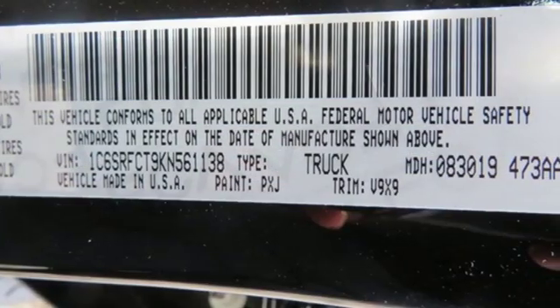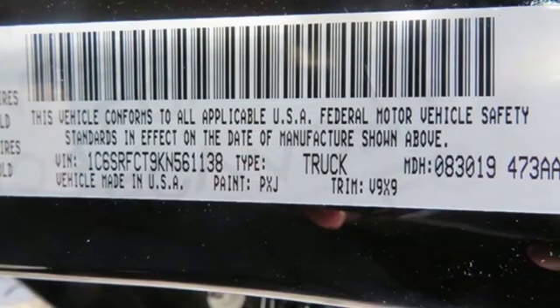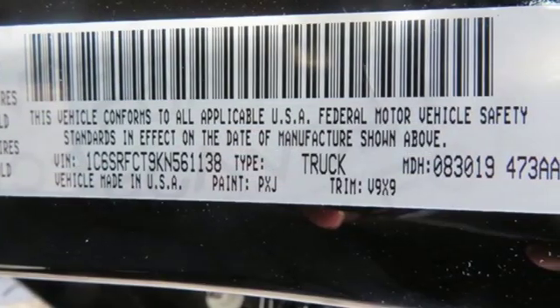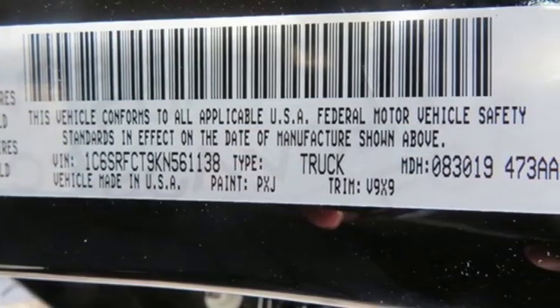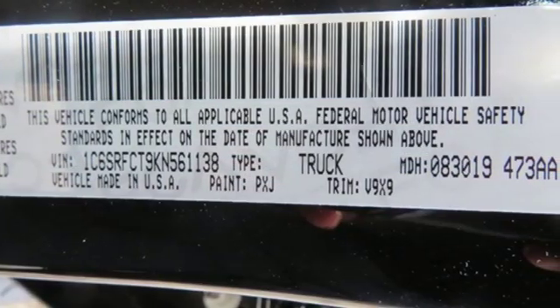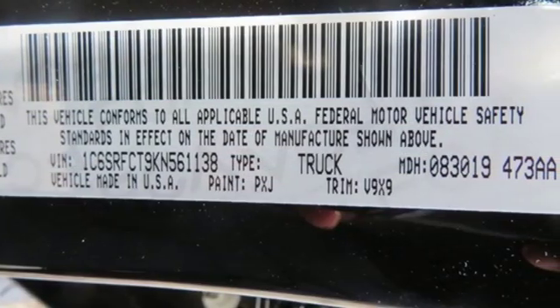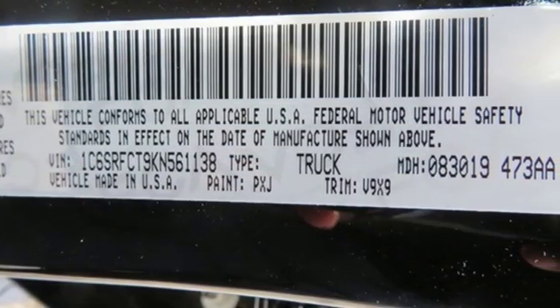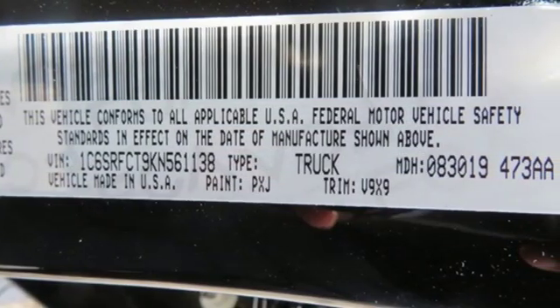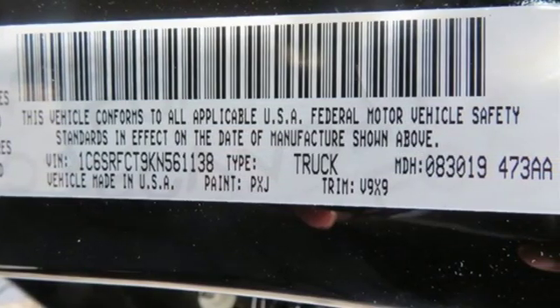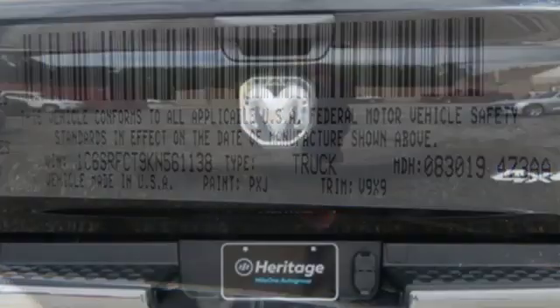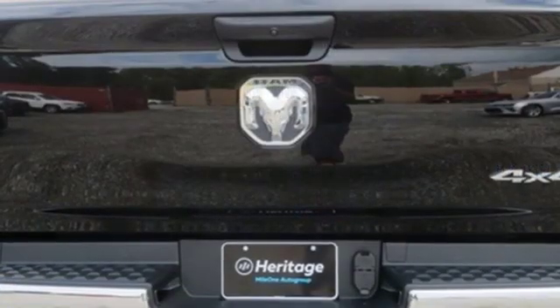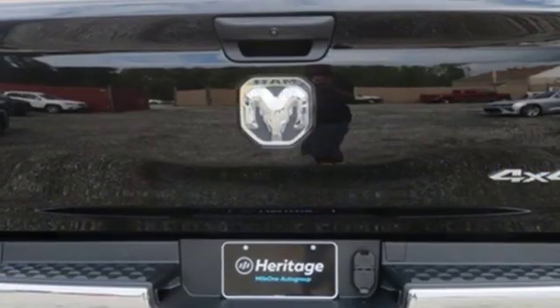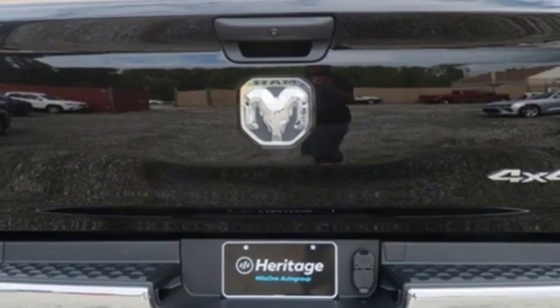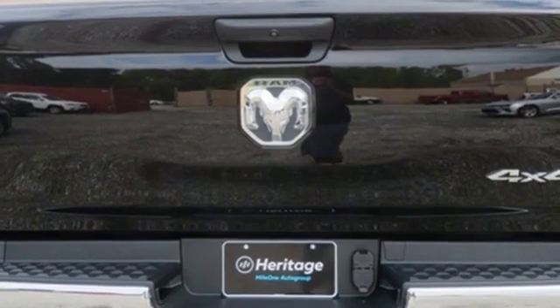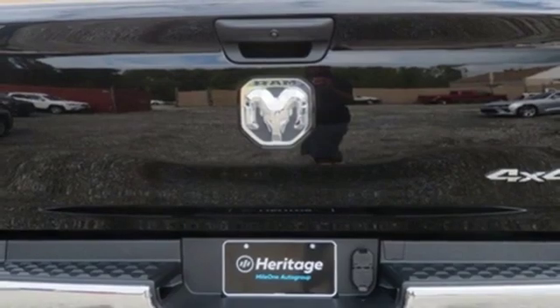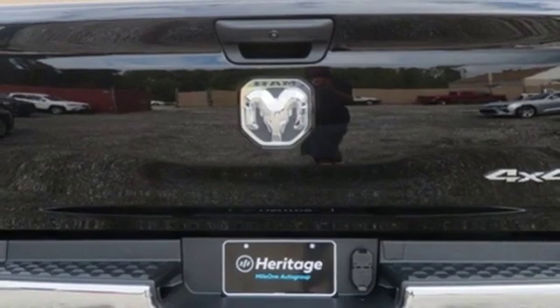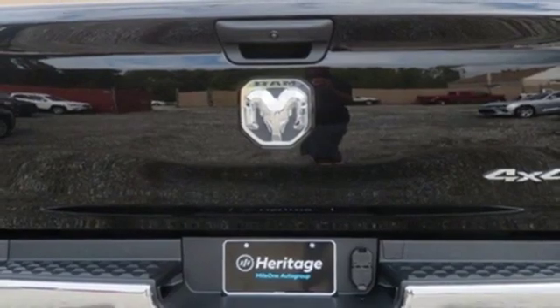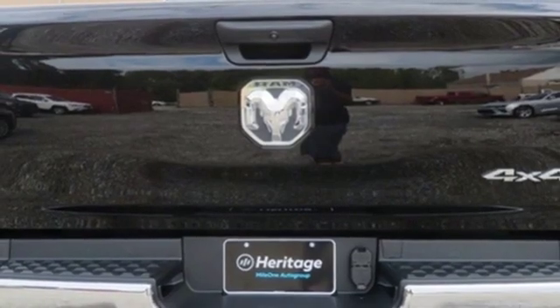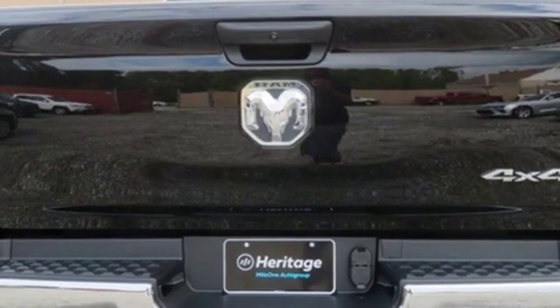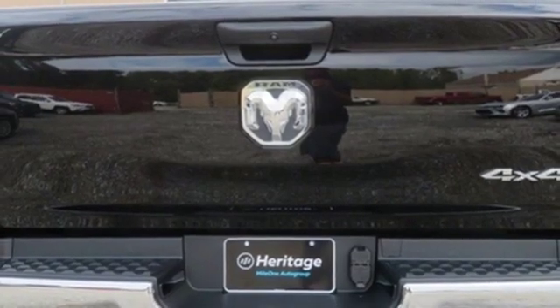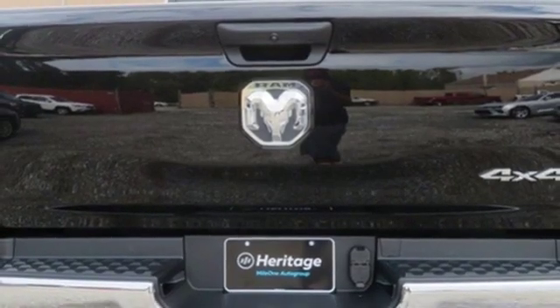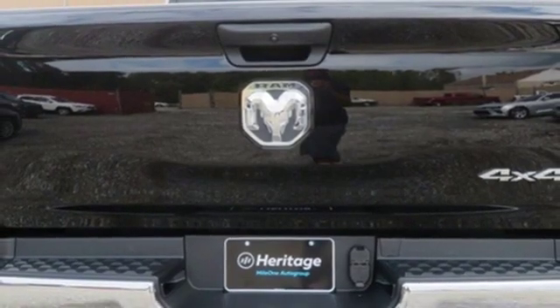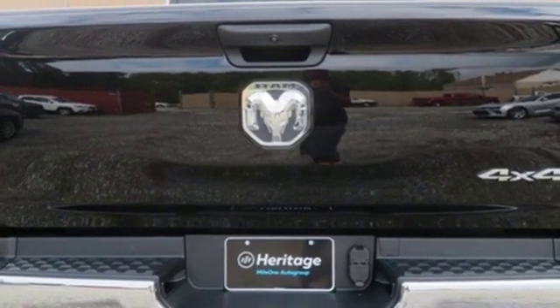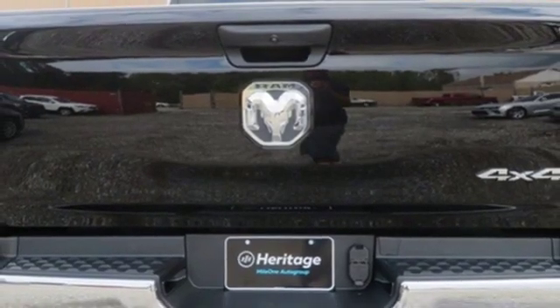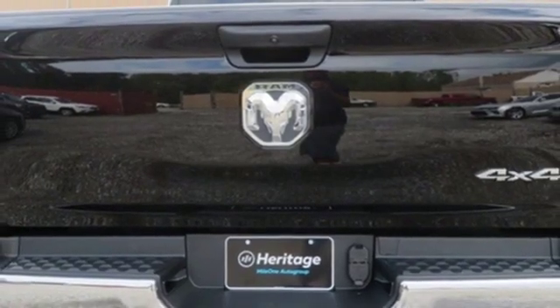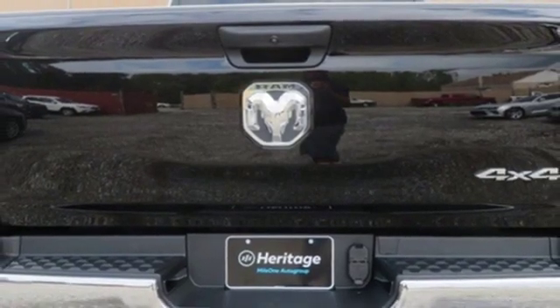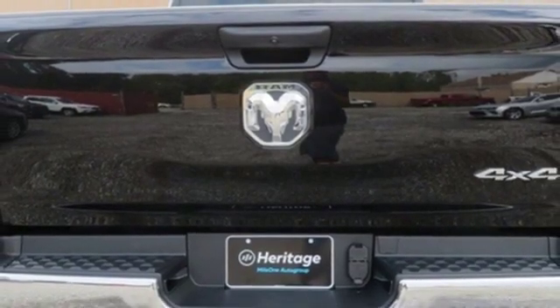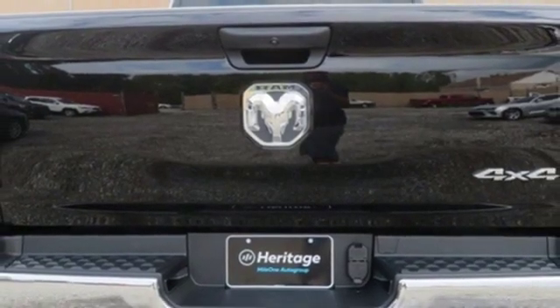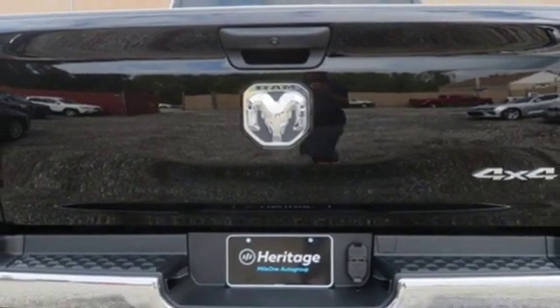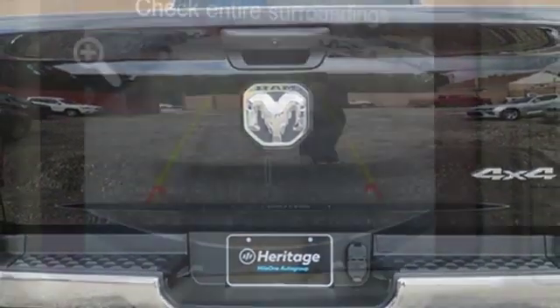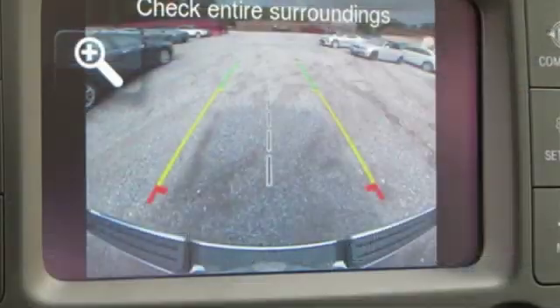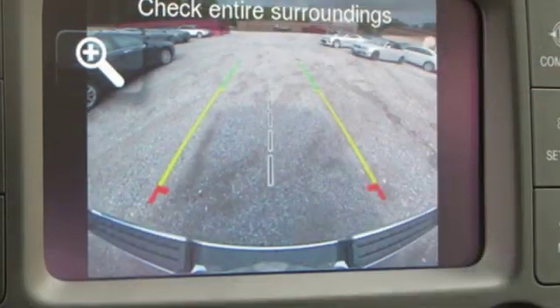Power heated mirrors, manual tilting steering column, aluminum wheels, heavy-duty shocks, and automatic transmission.